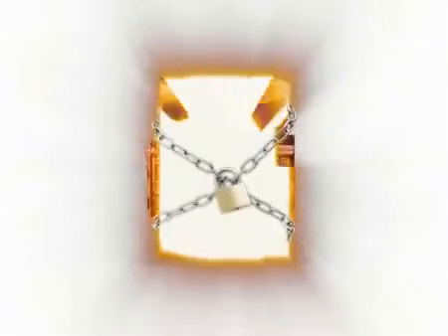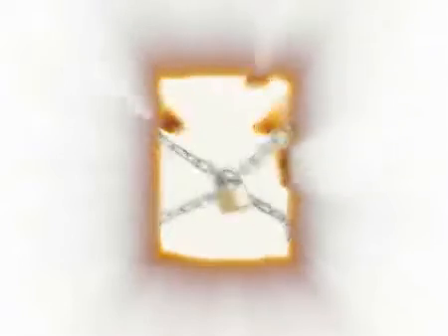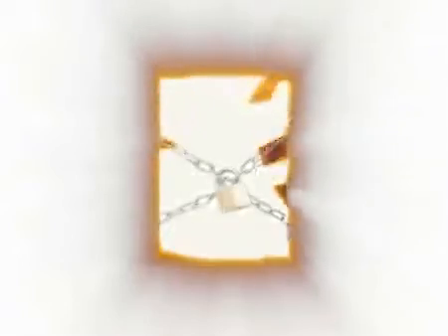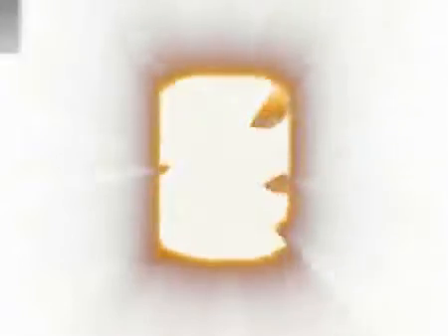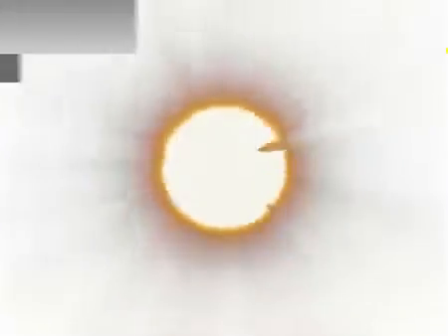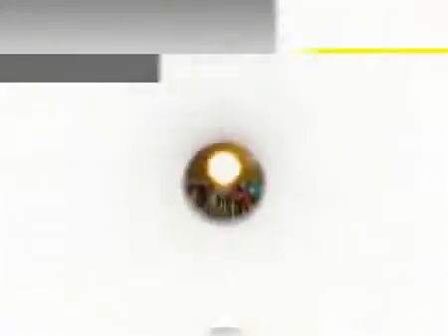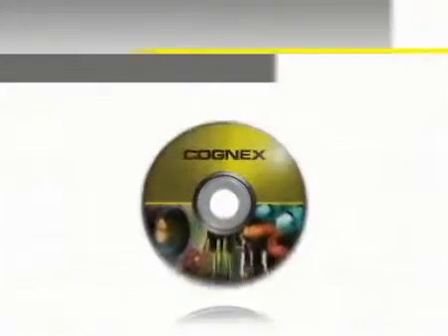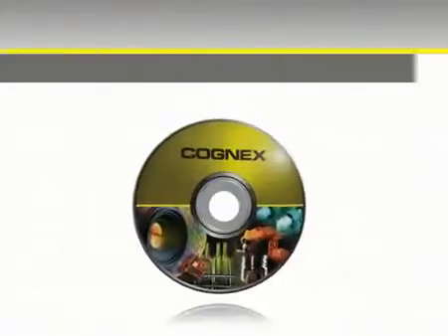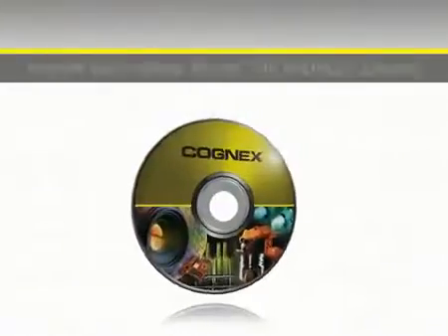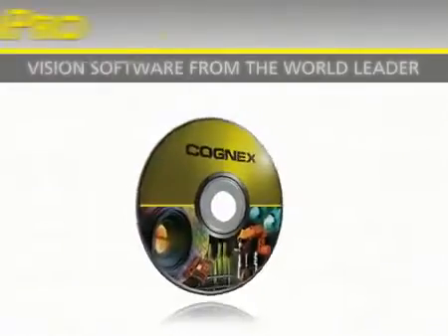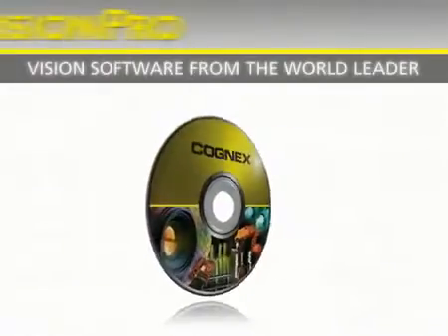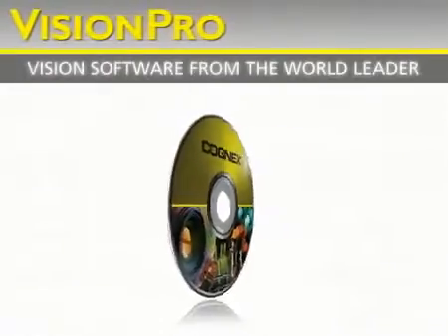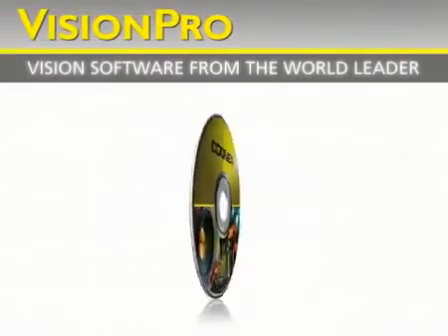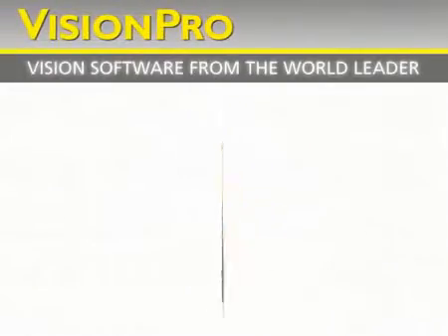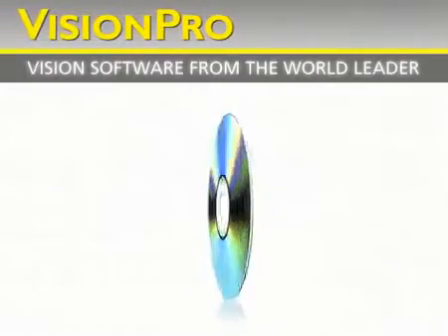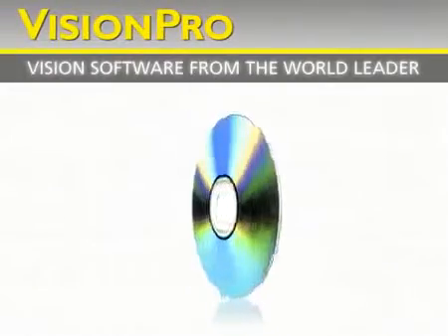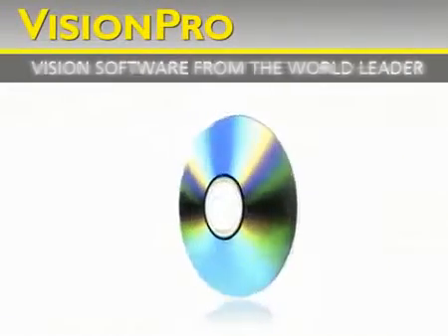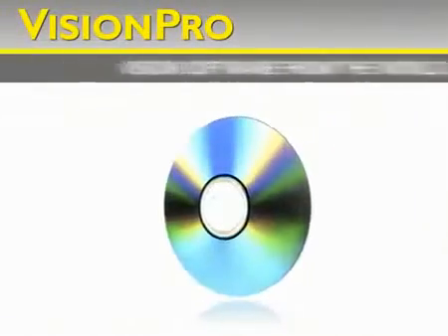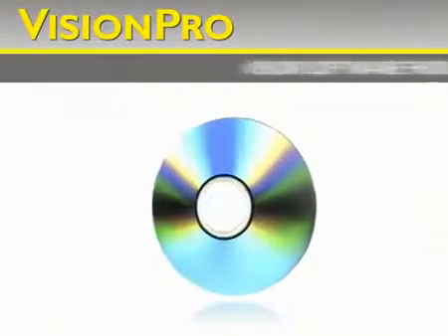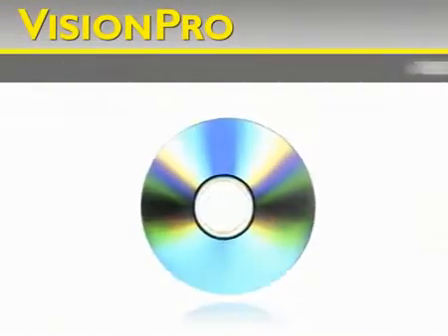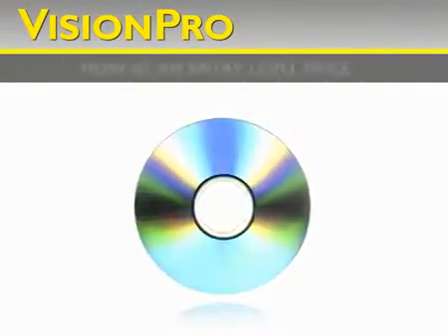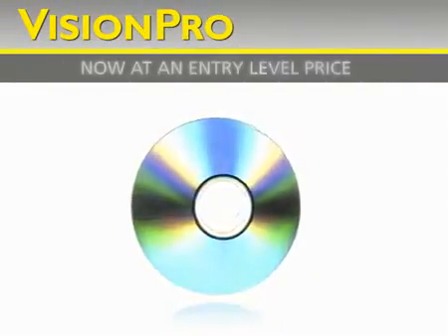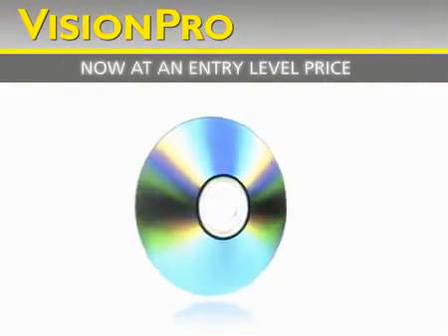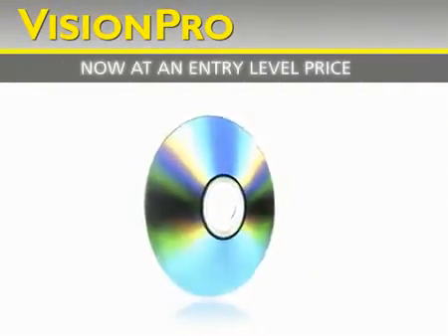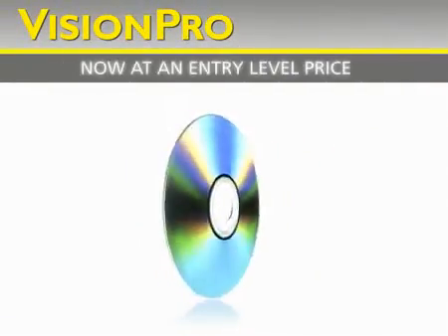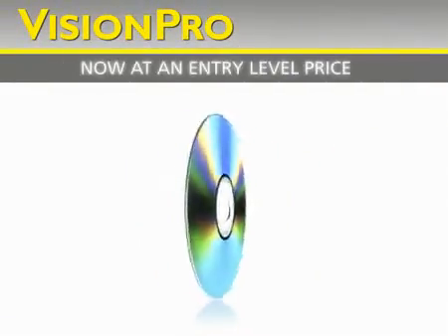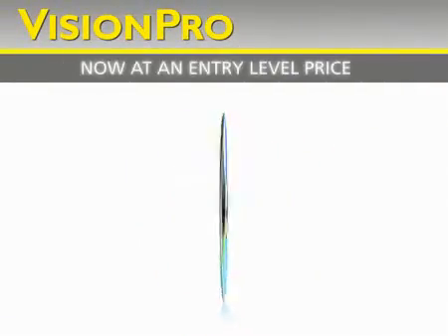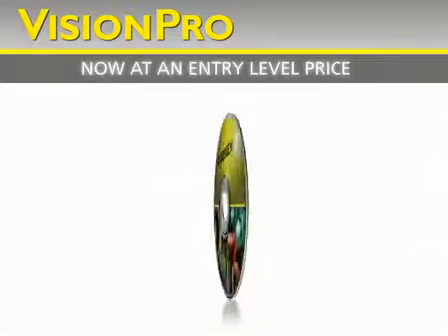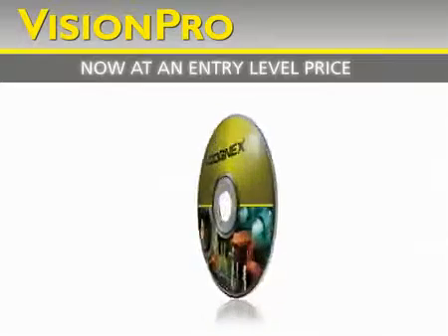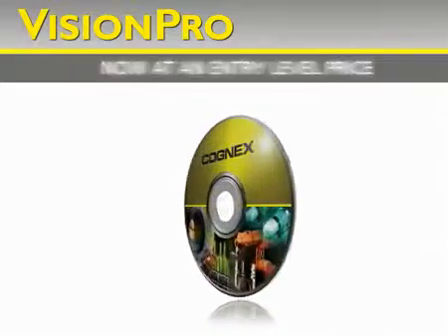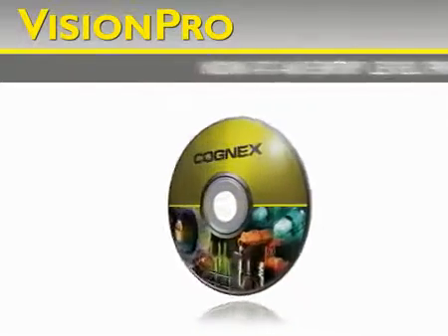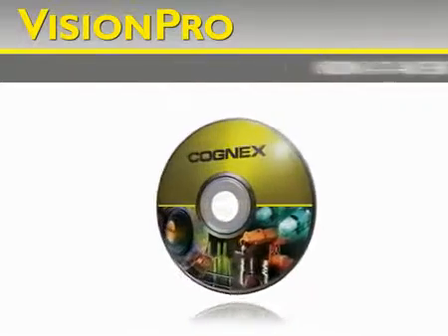Now that Vision Pro has been set free, you're free to solve all your machine vision needs.